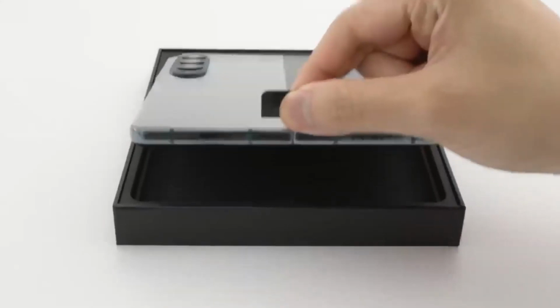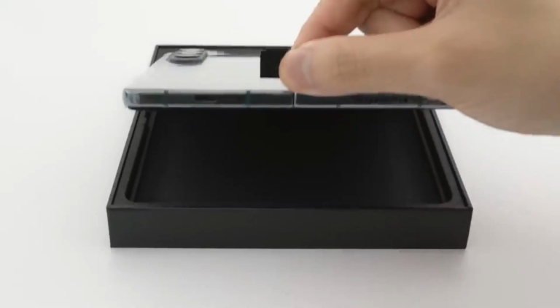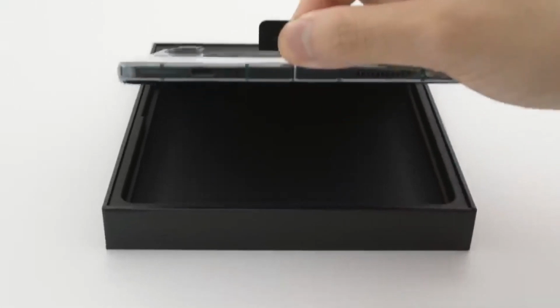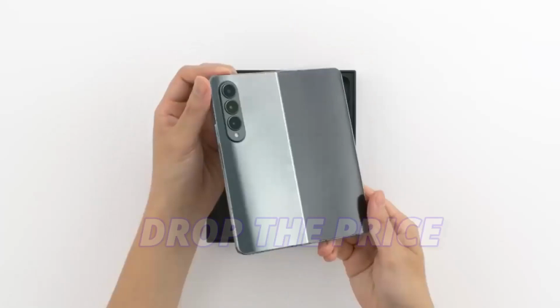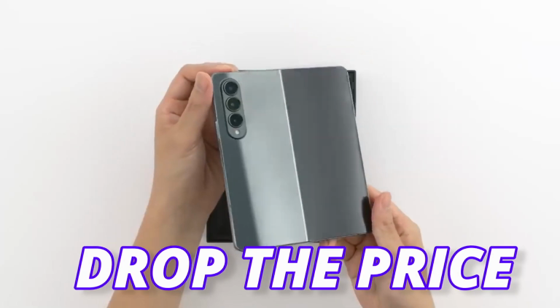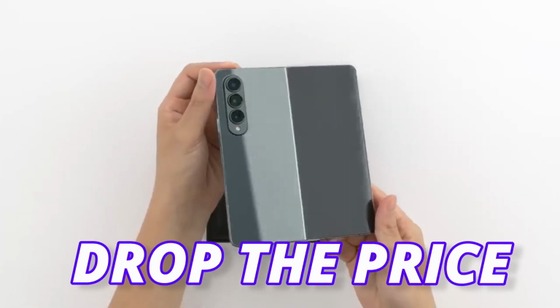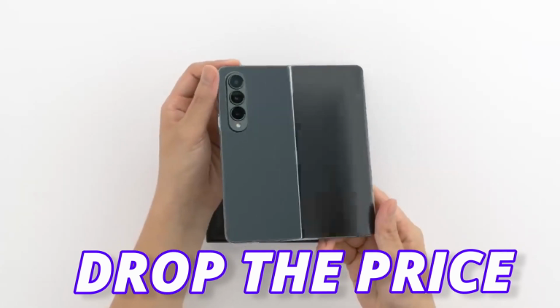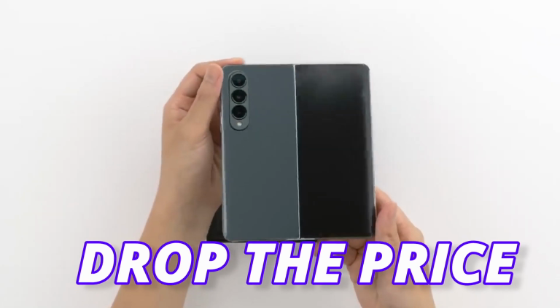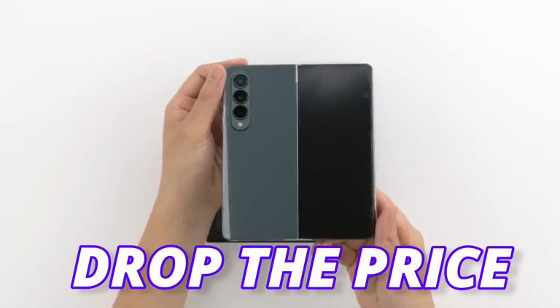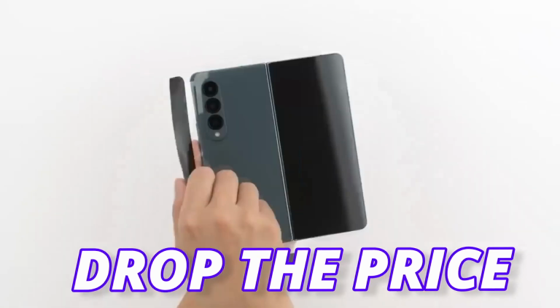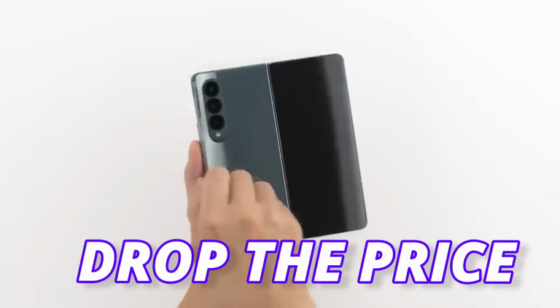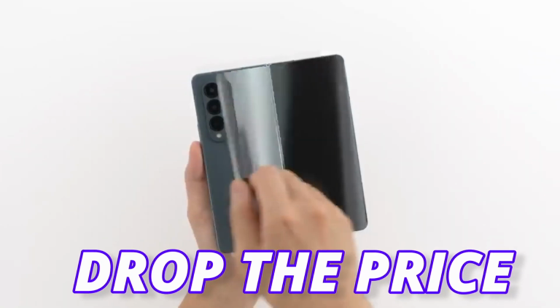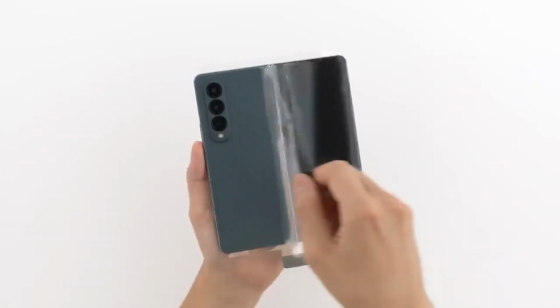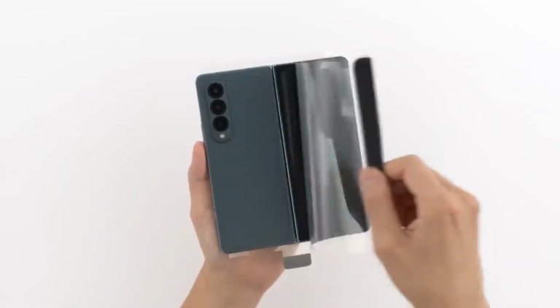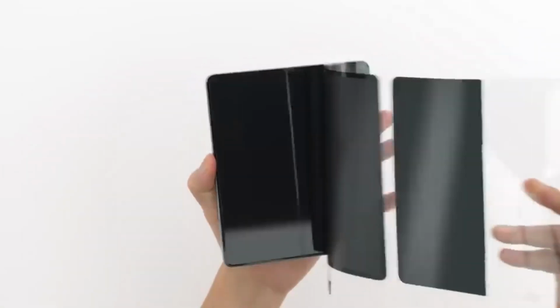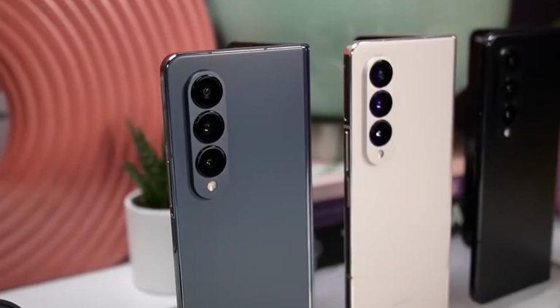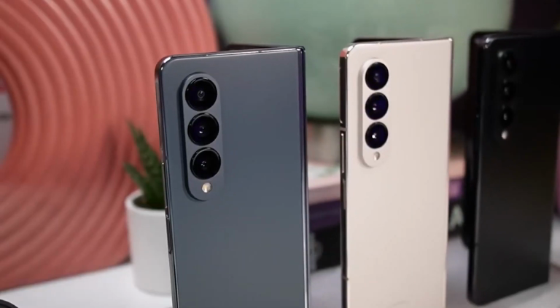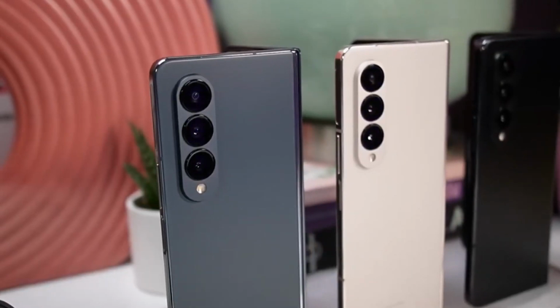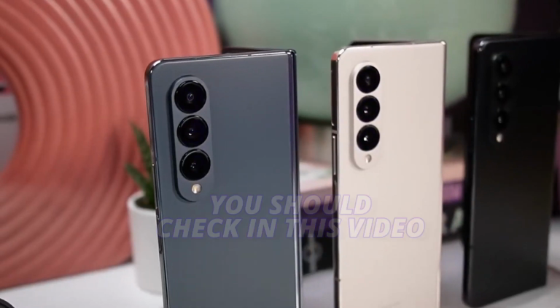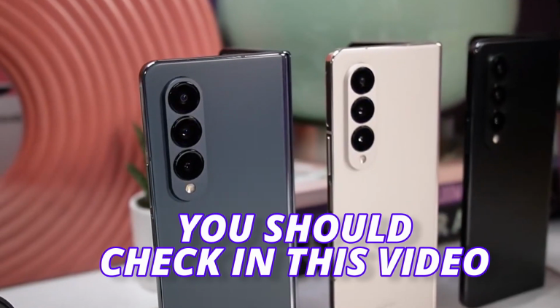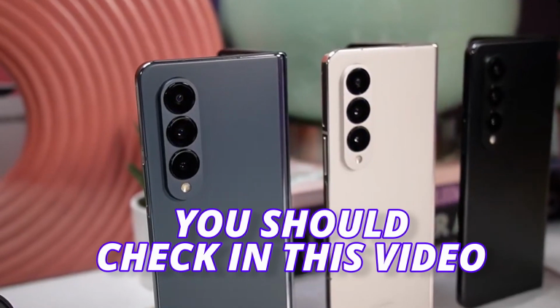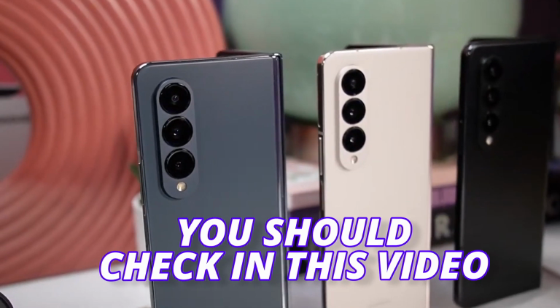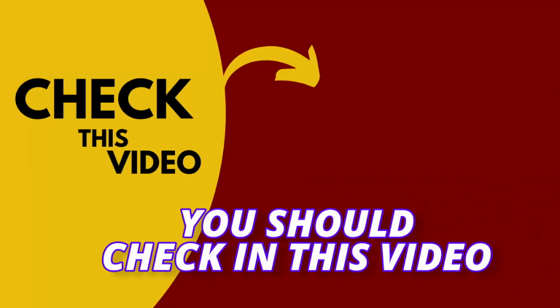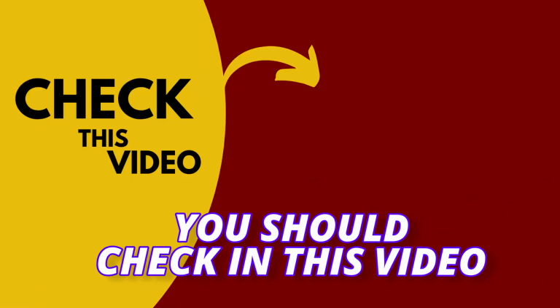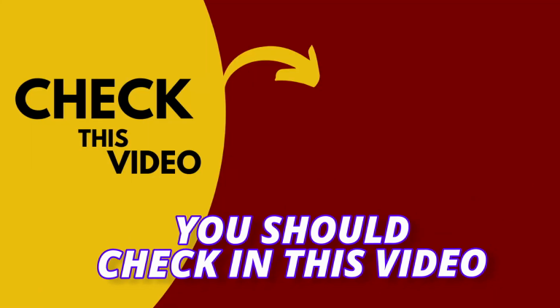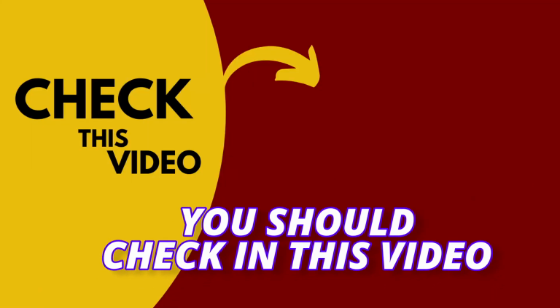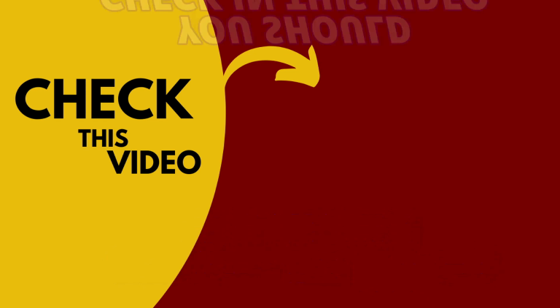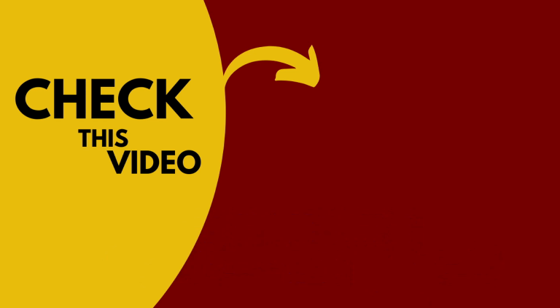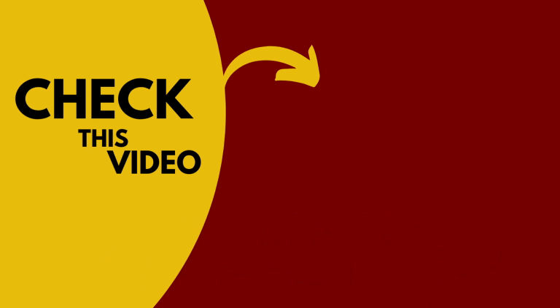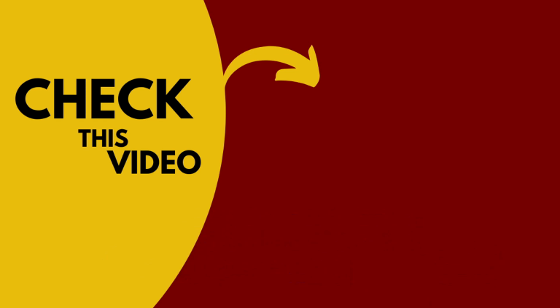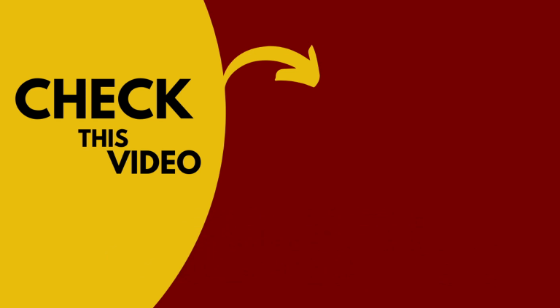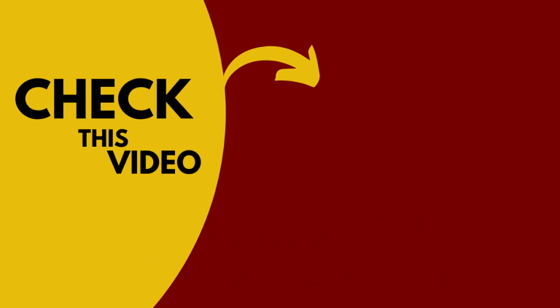Samsung will drop the price on the Galaxy Z Fold 5 — you should check this video for more details, and don't forget to subscribe.